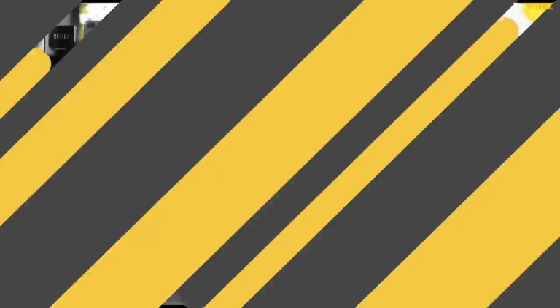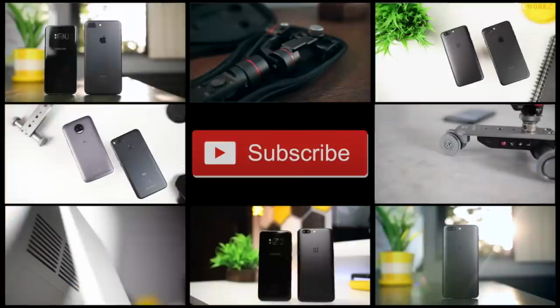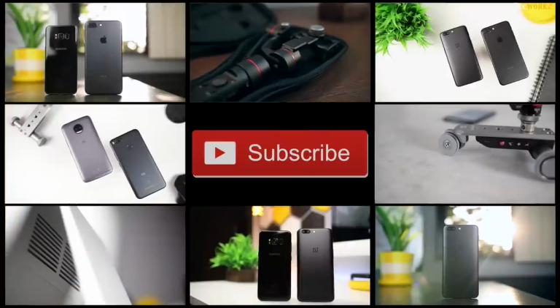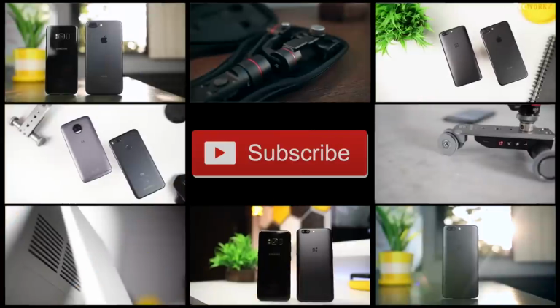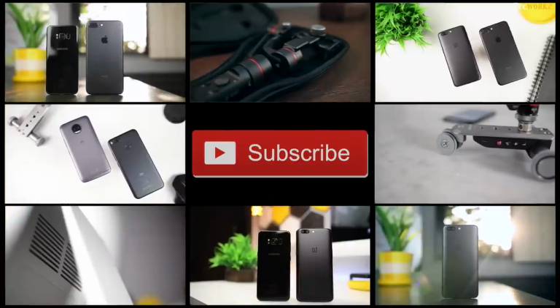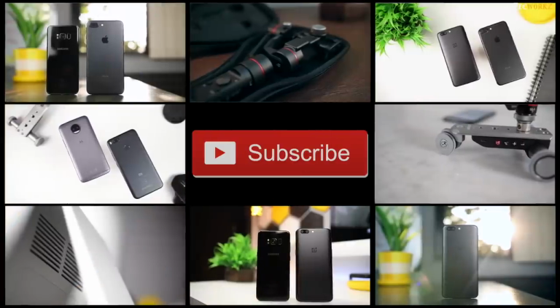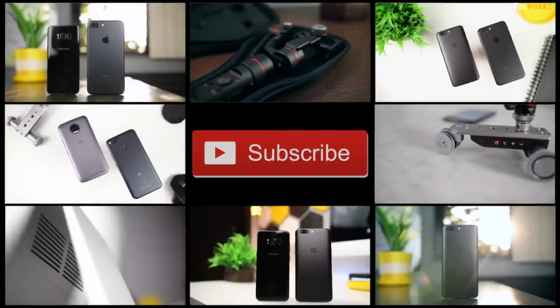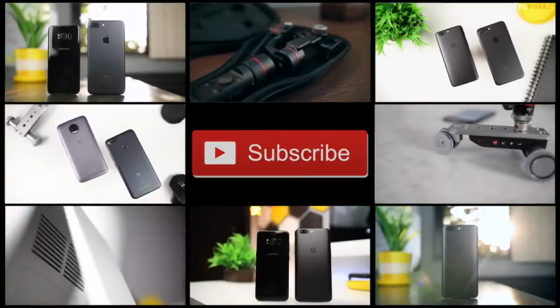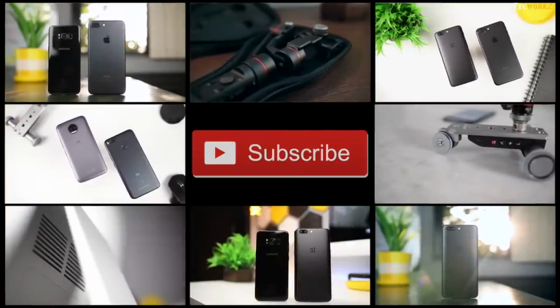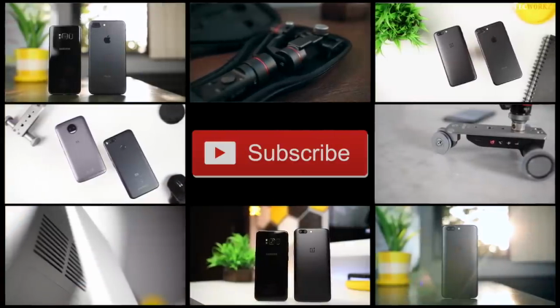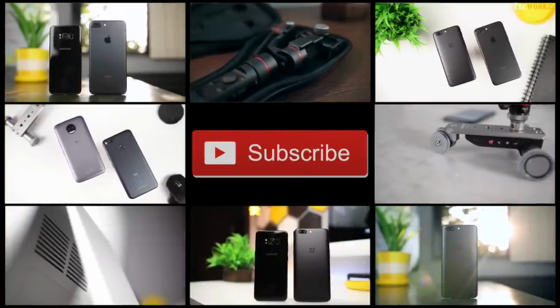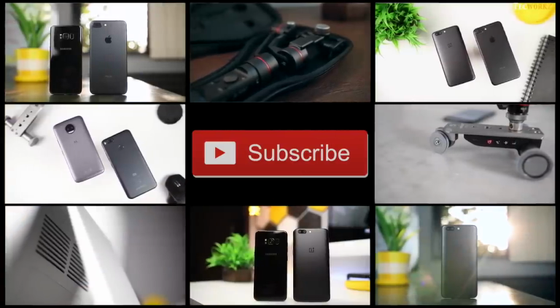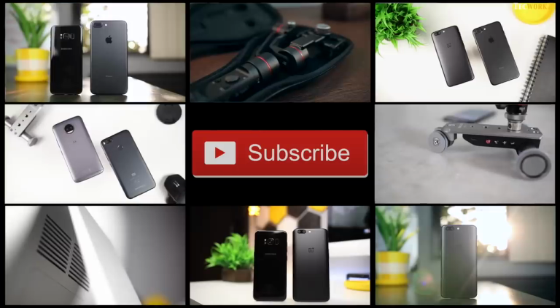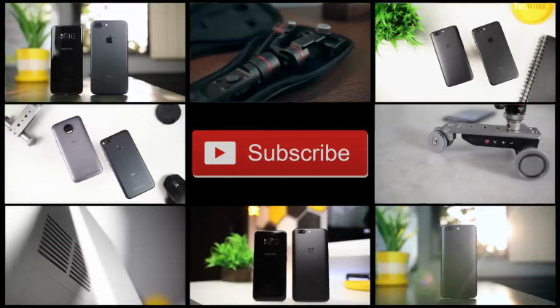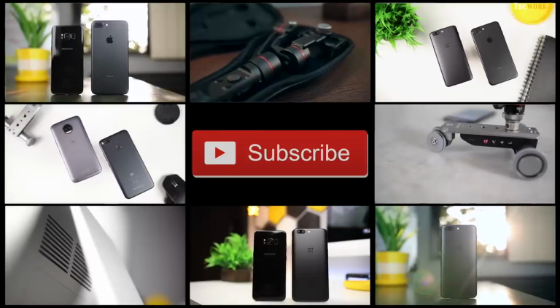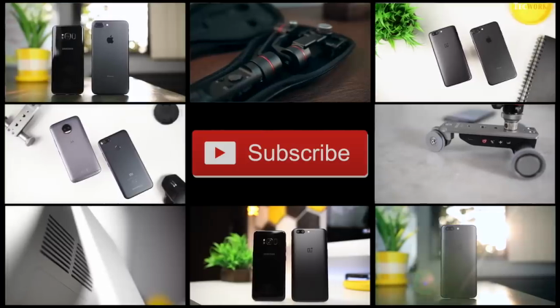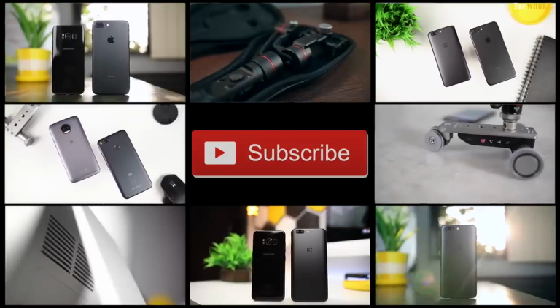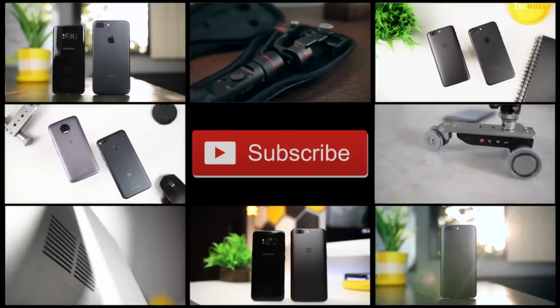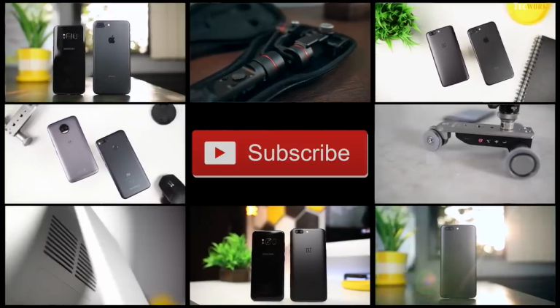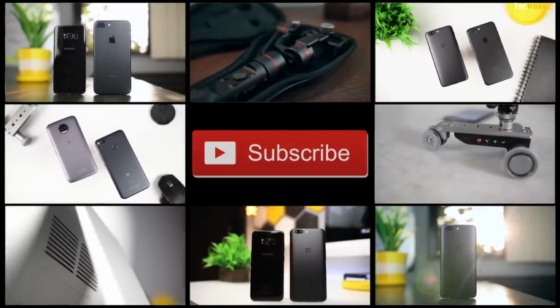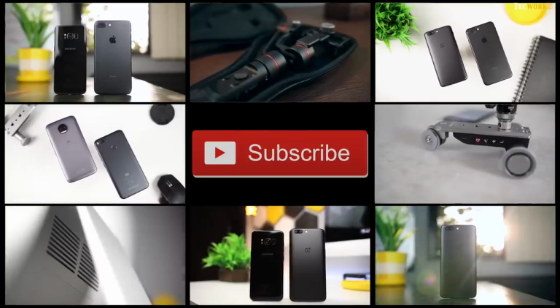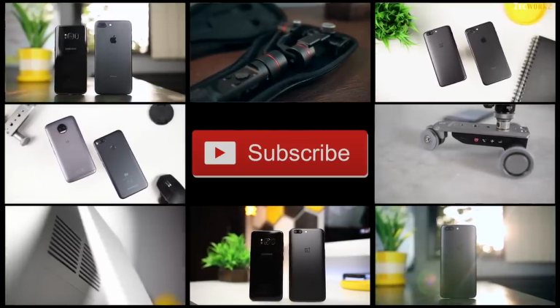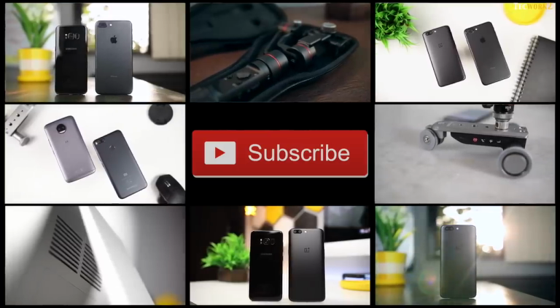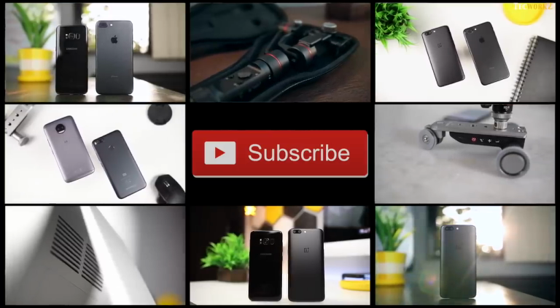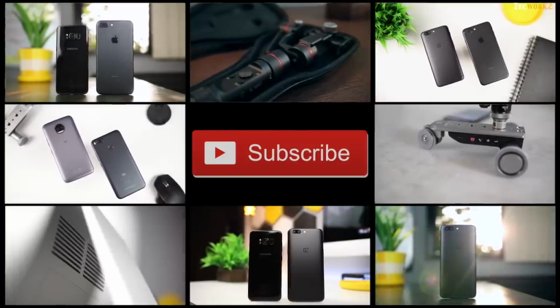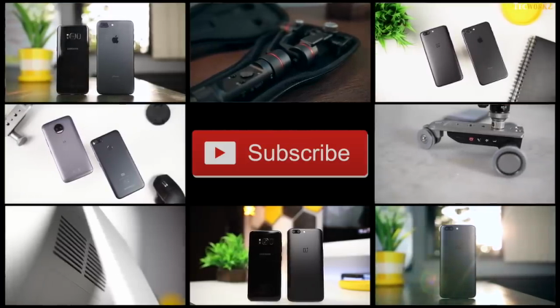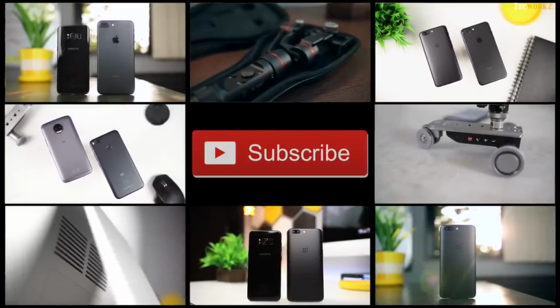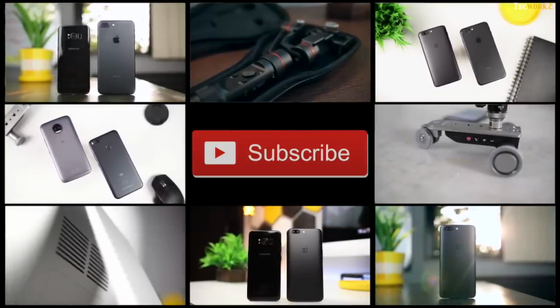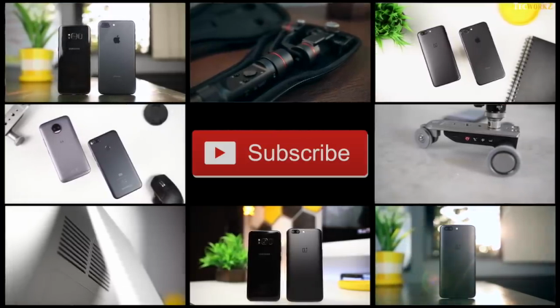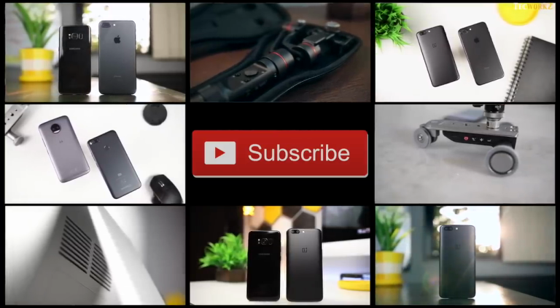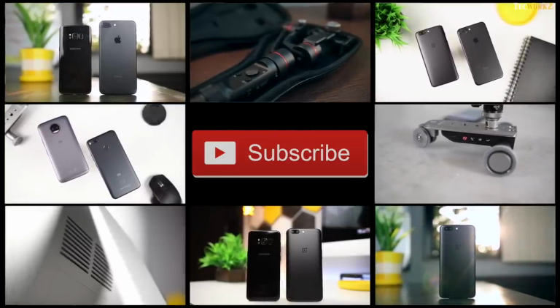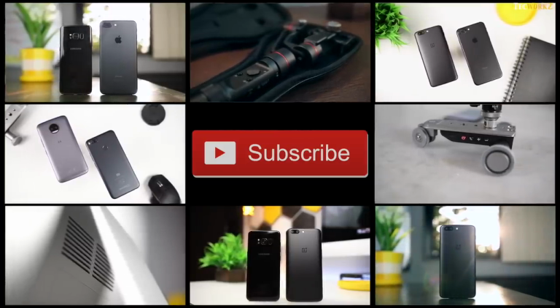Before we get any further, make sure to hit the subscribe button so you don't miss out on any of the amazing videos coming up.